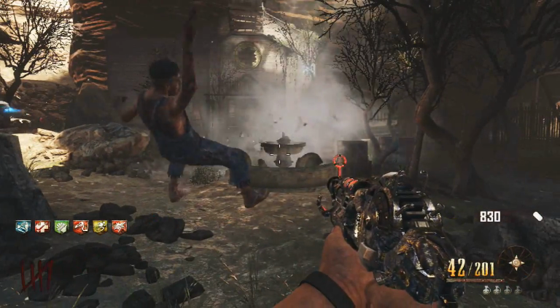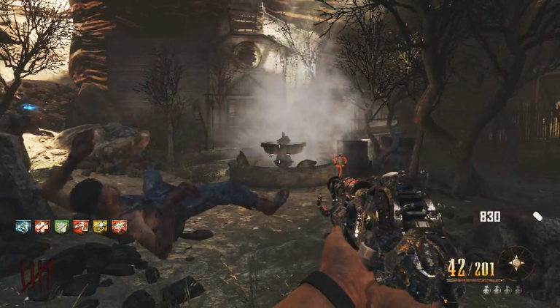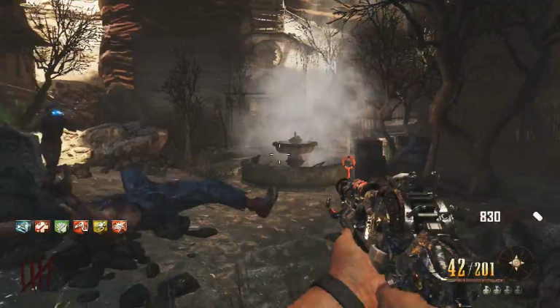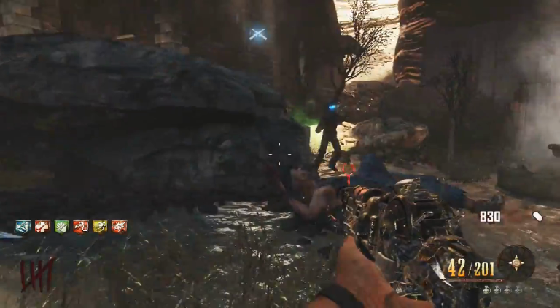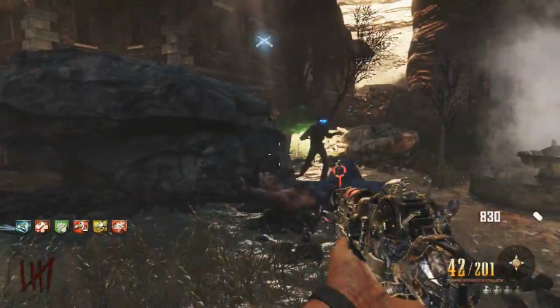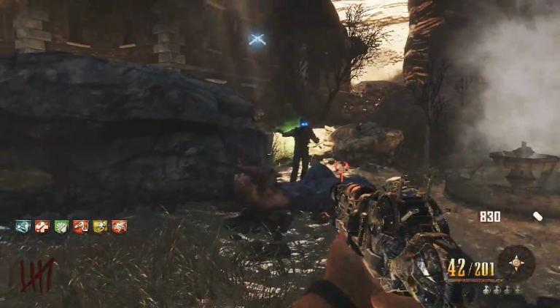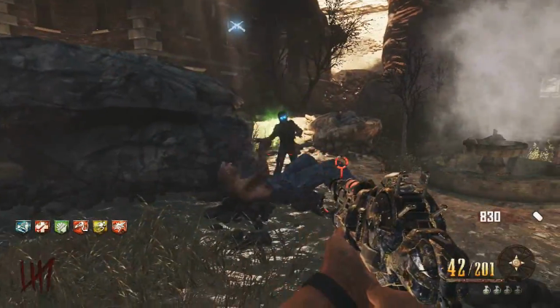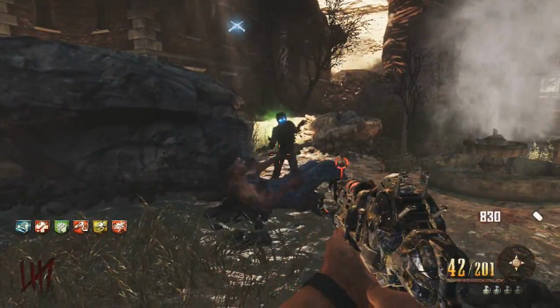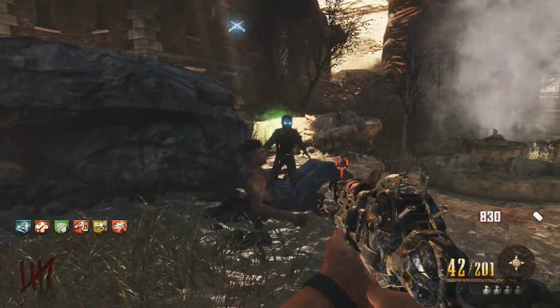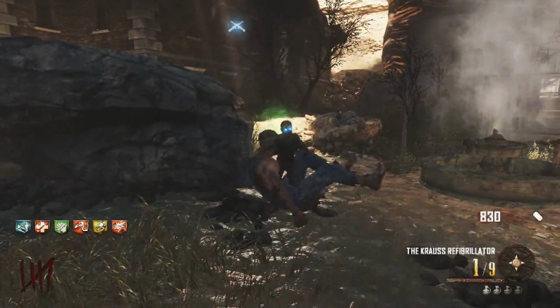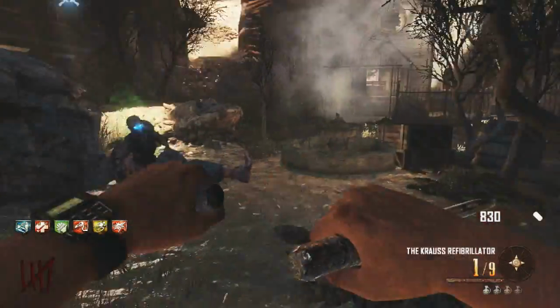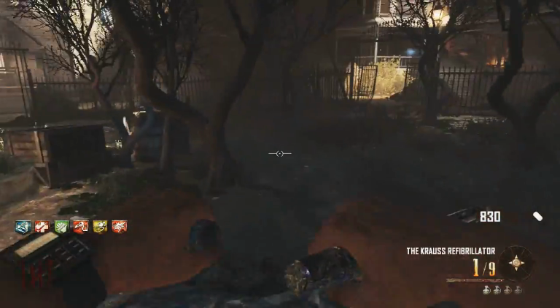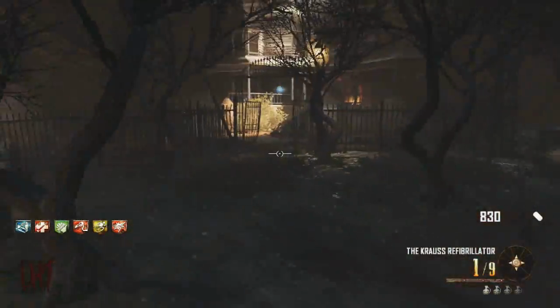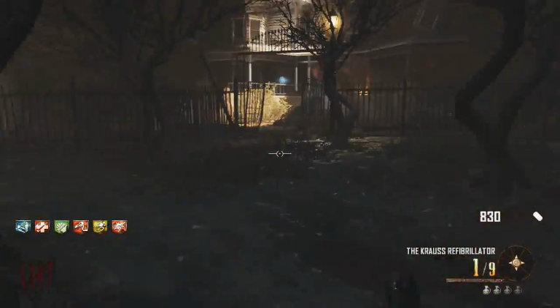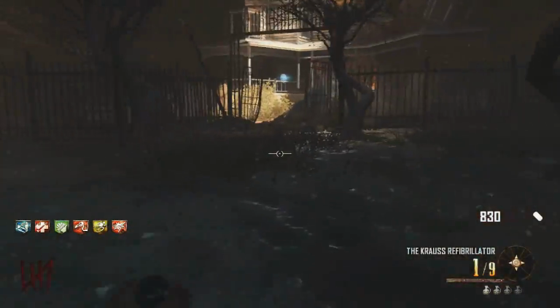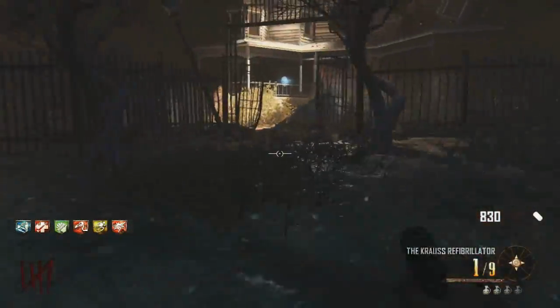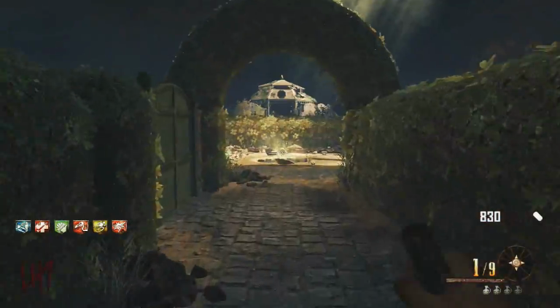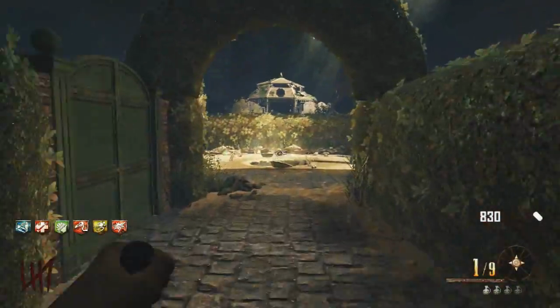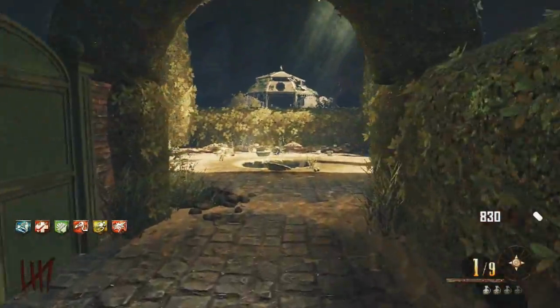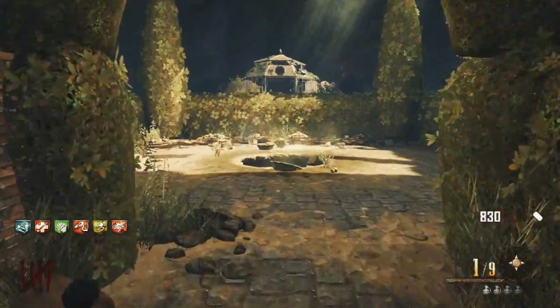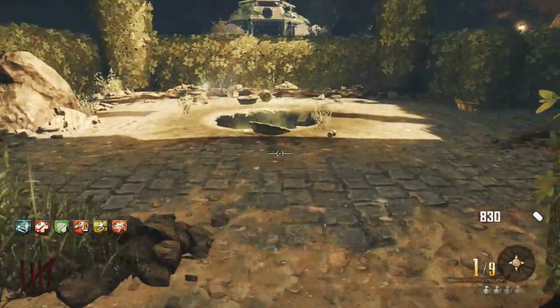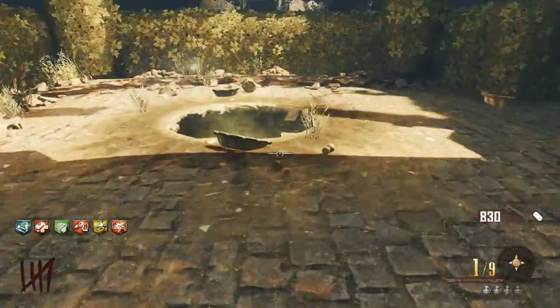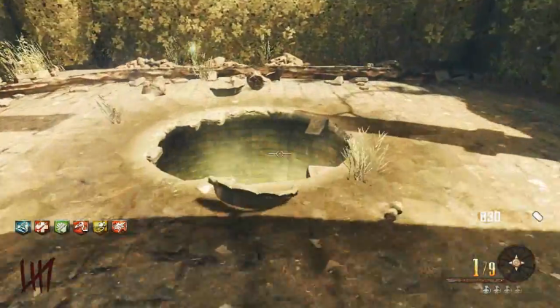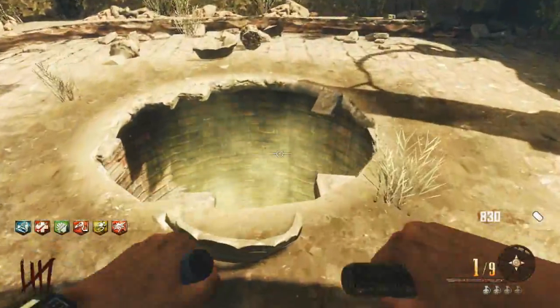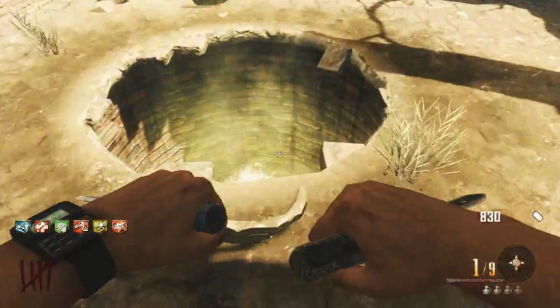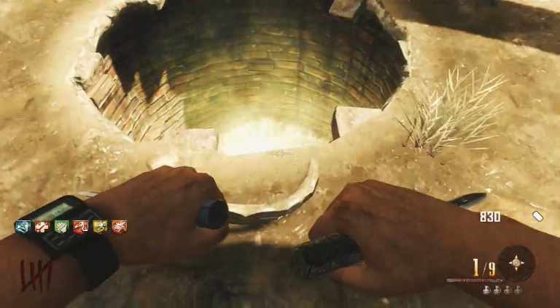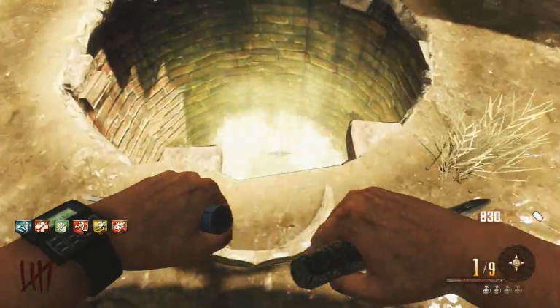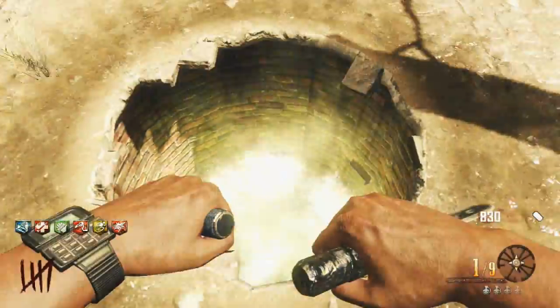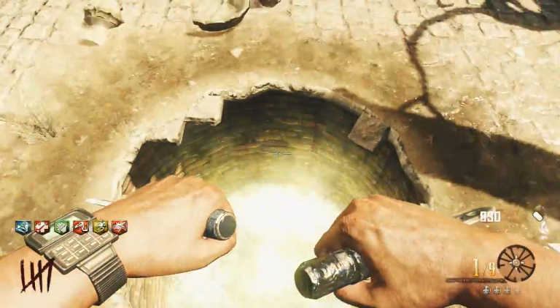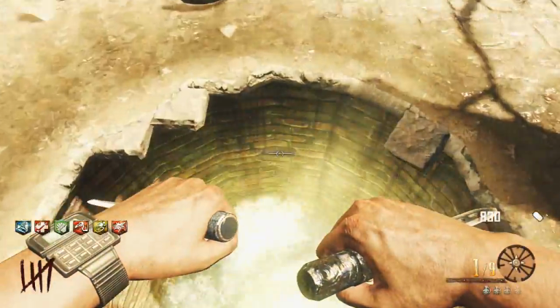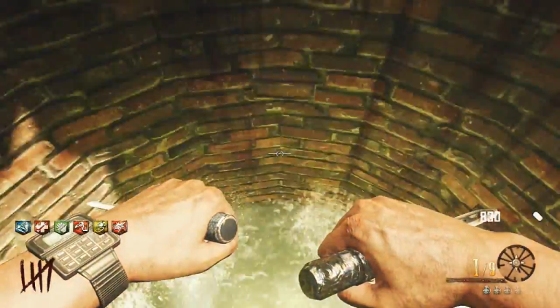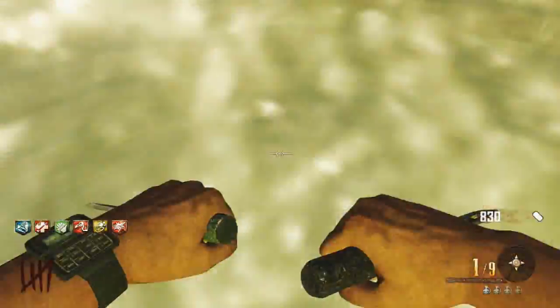Once you've destroyed that, you want to come to the center of the map, and you're going to smash Leroy into the fountain. When you smash him into the fountain, you'll see it breaks it and it triggers something.